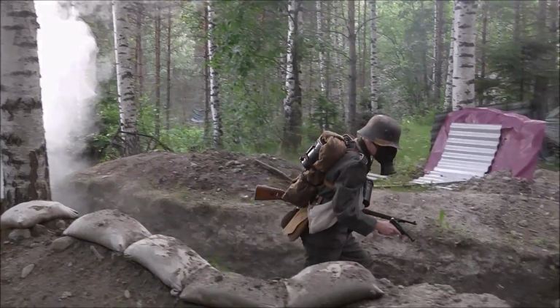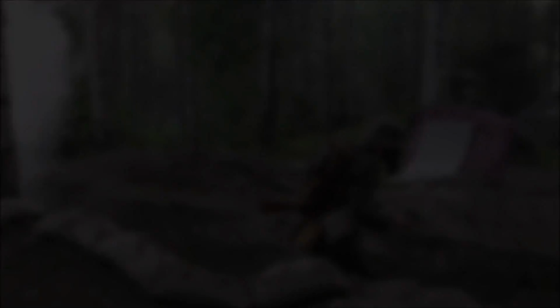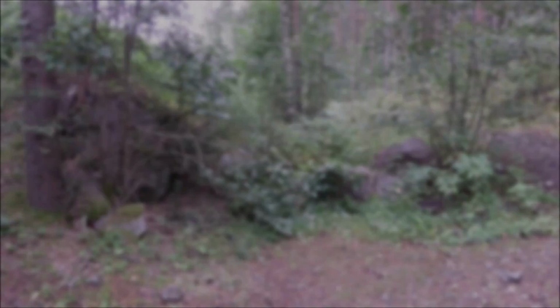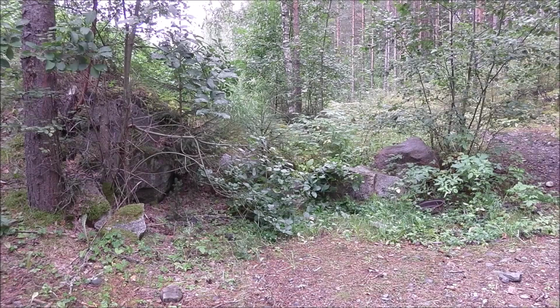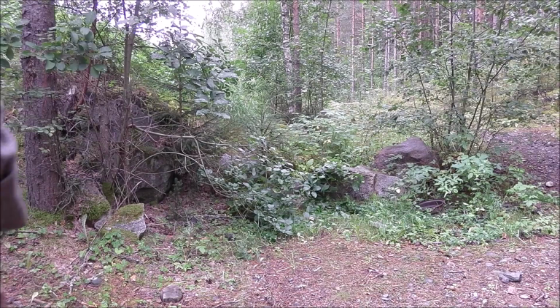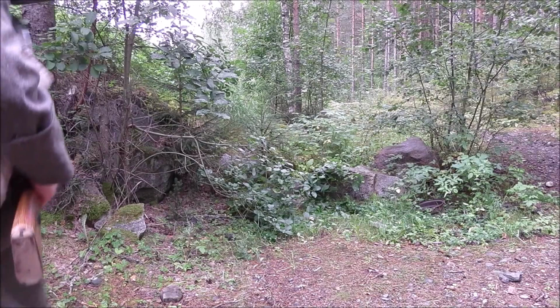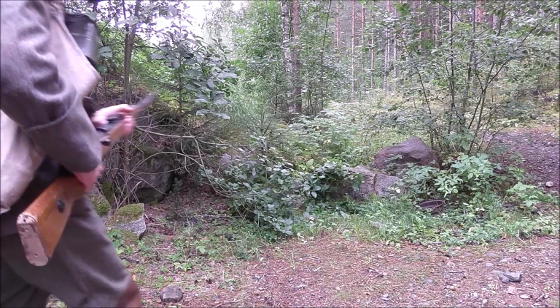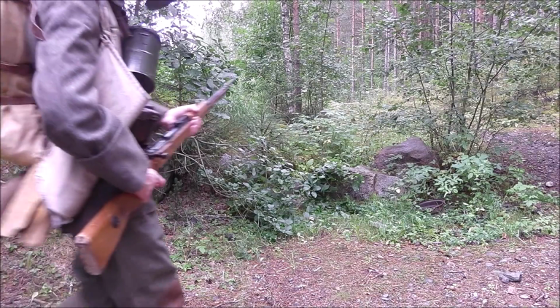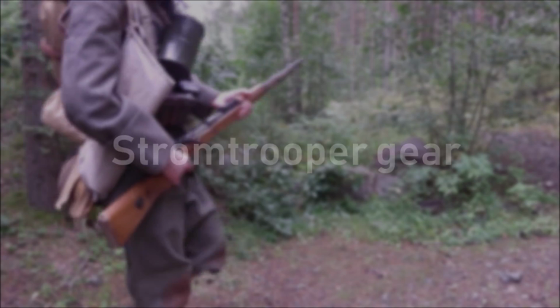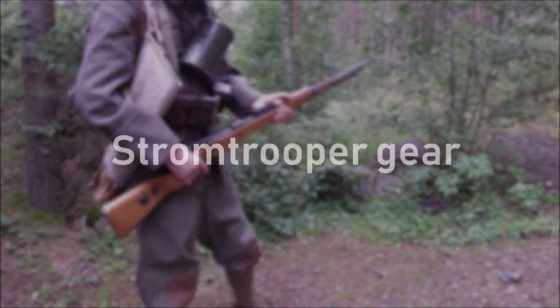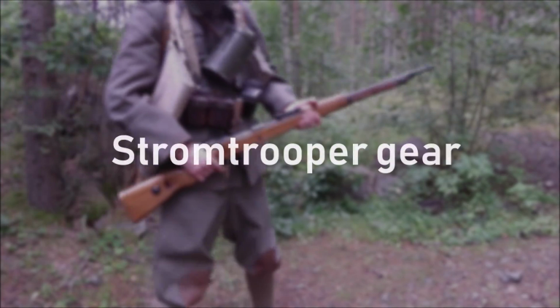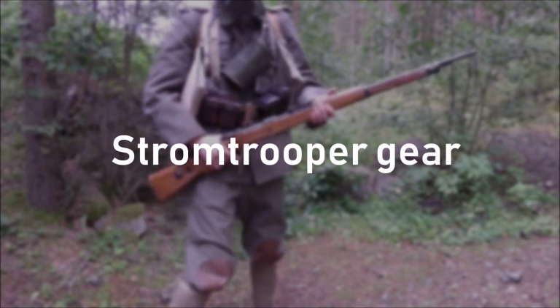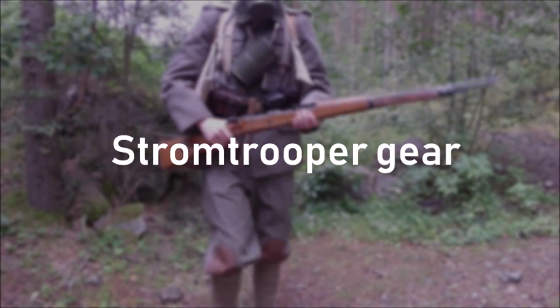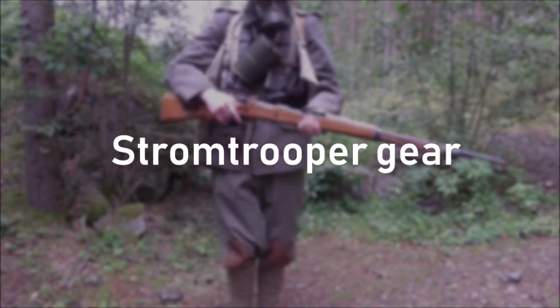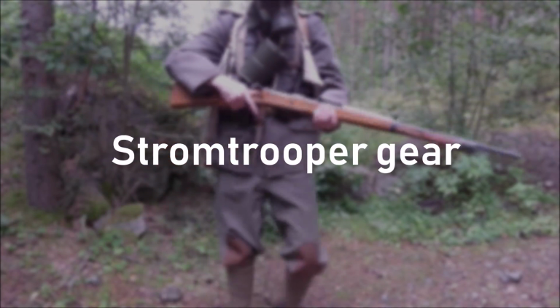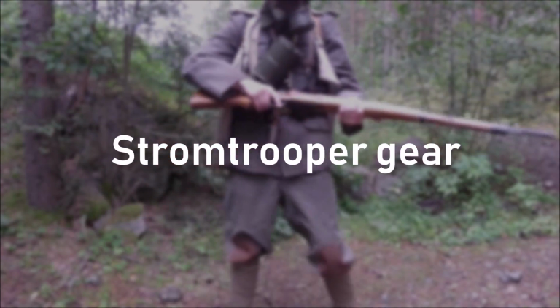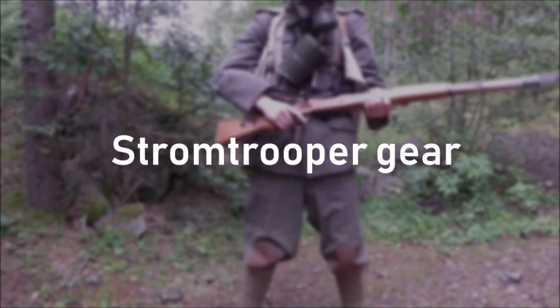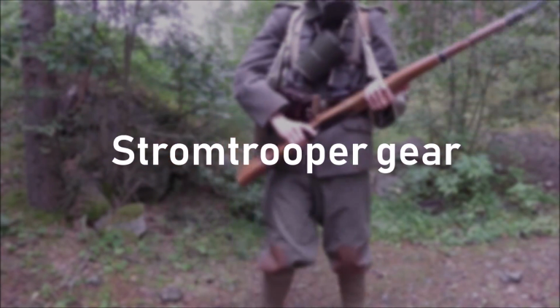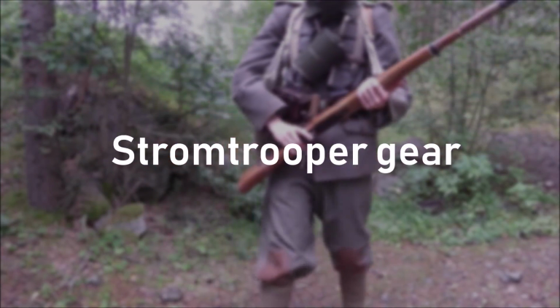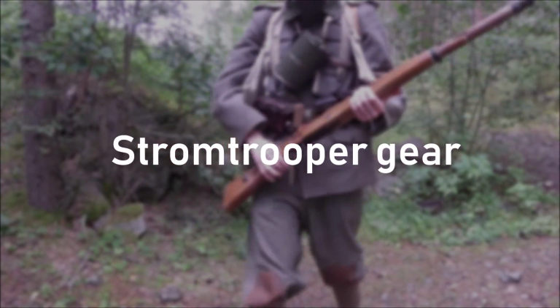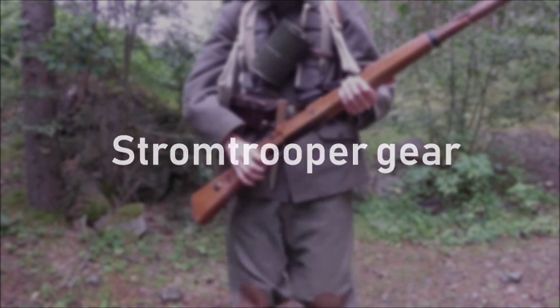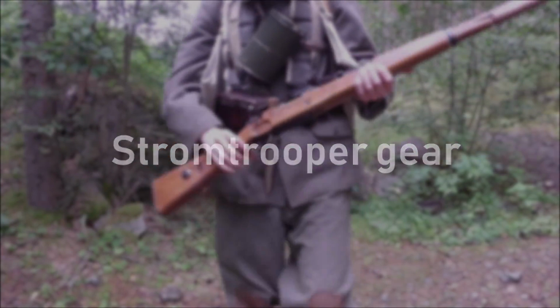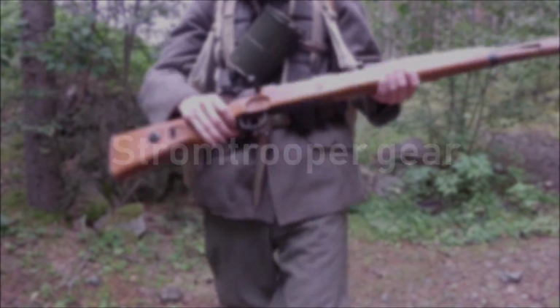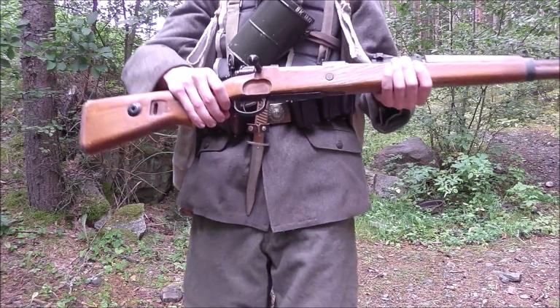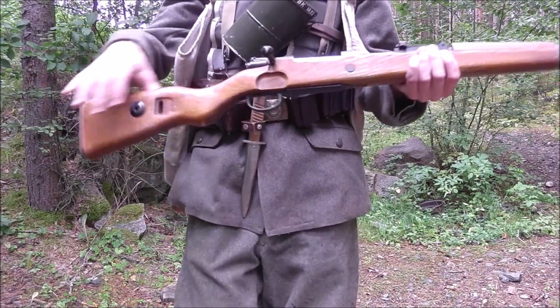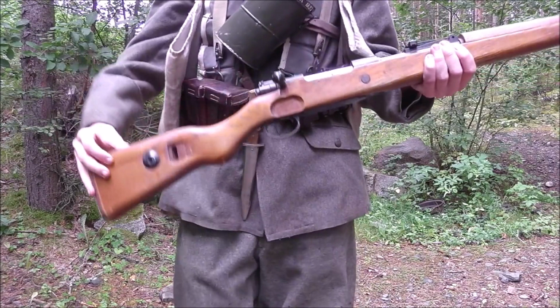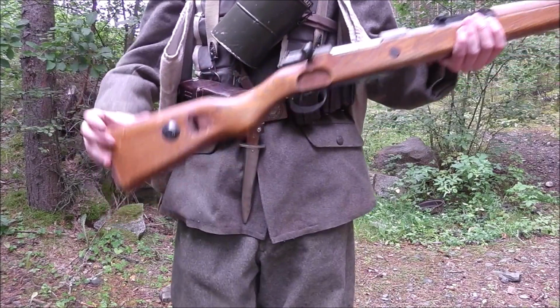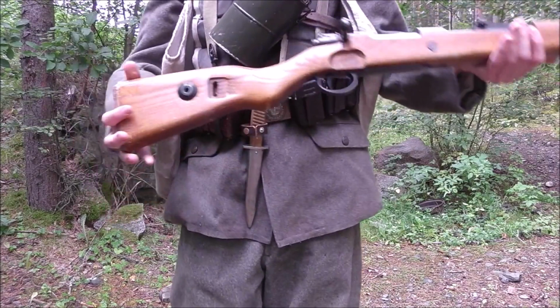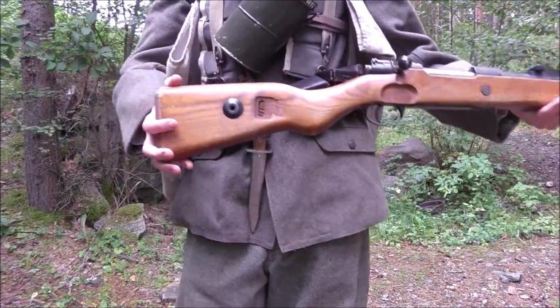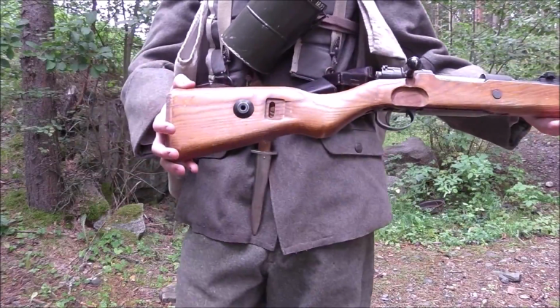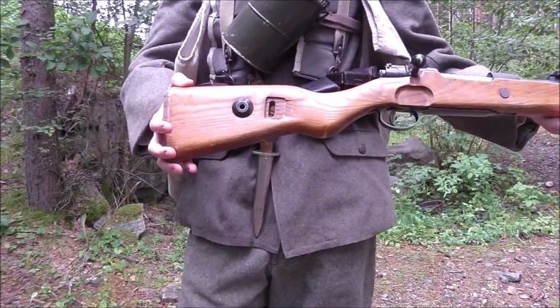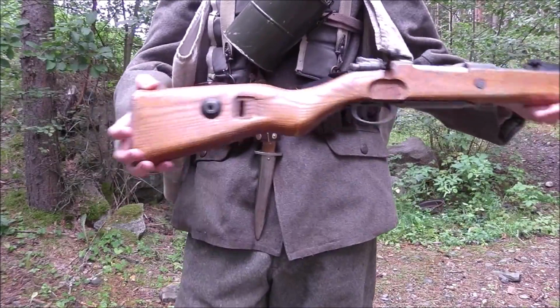Hey guys, Weldon One Airsoft here. In this video I will be showing what a Late War Stormtrooper loadout contains.